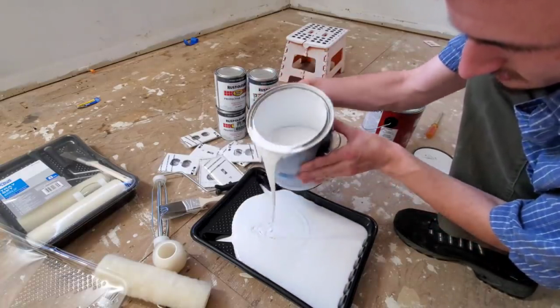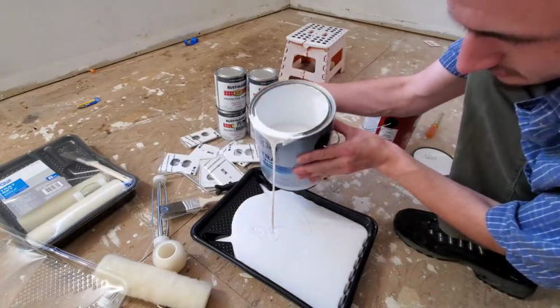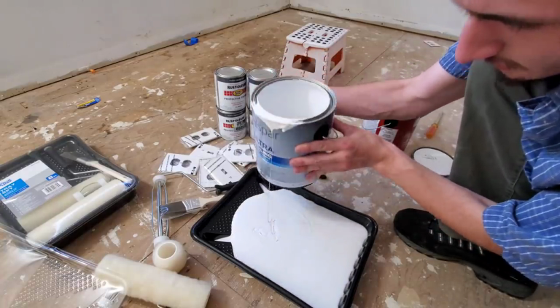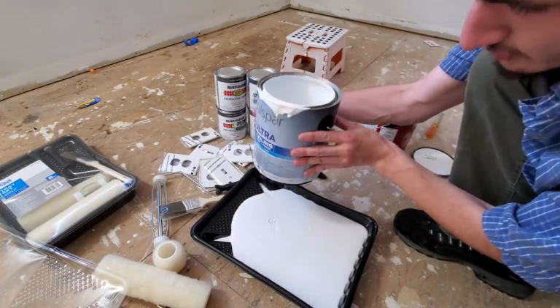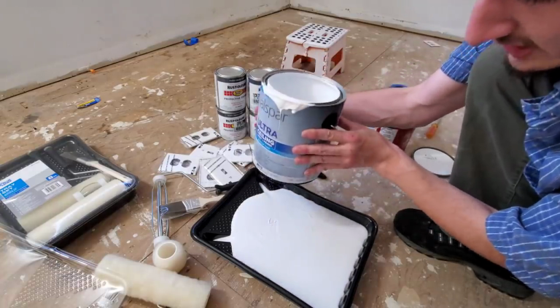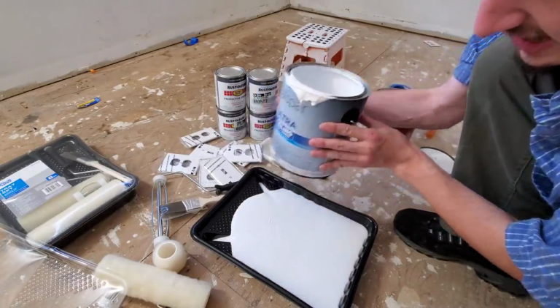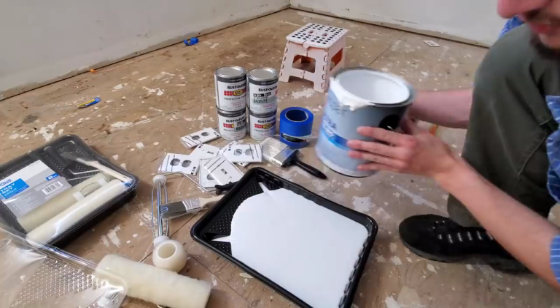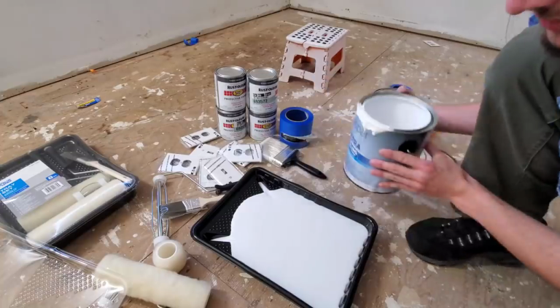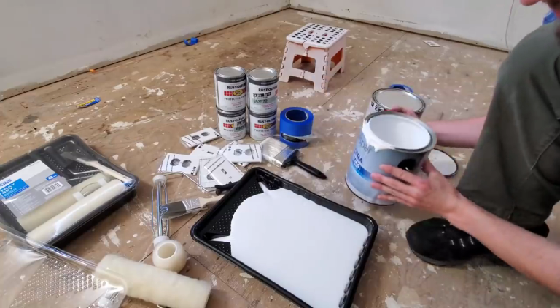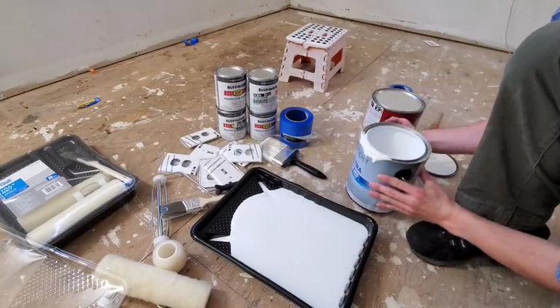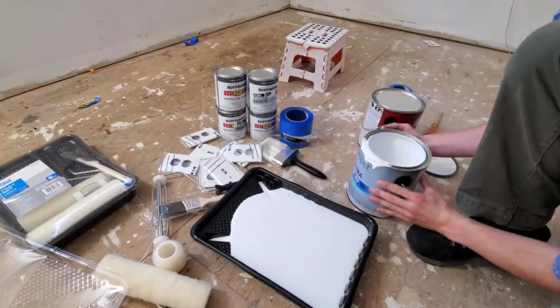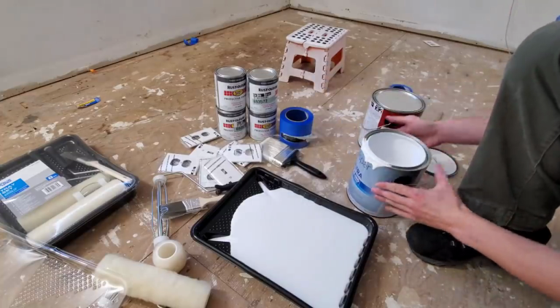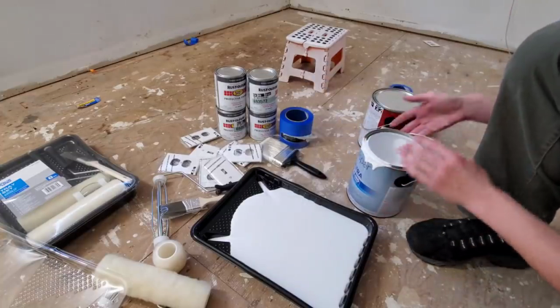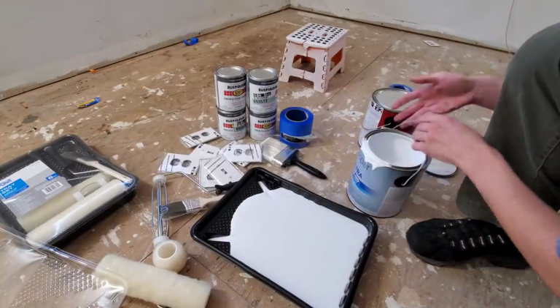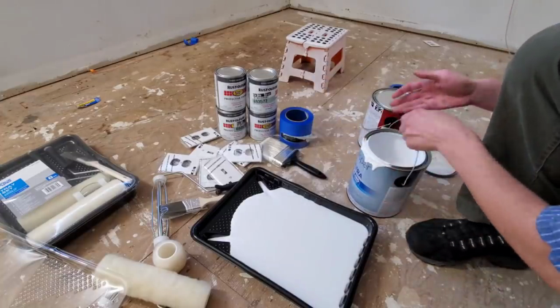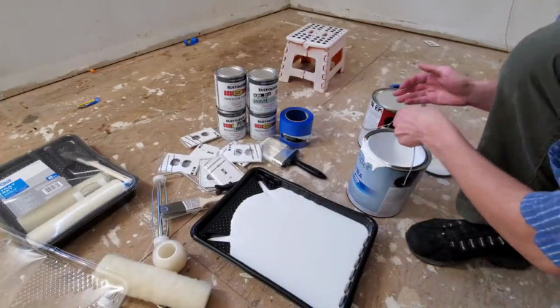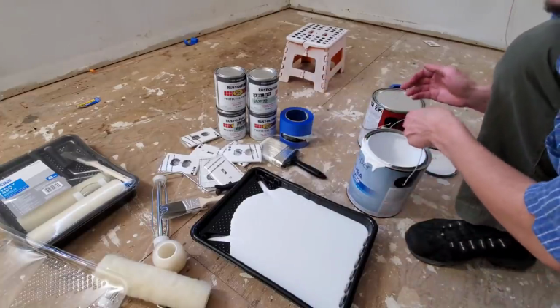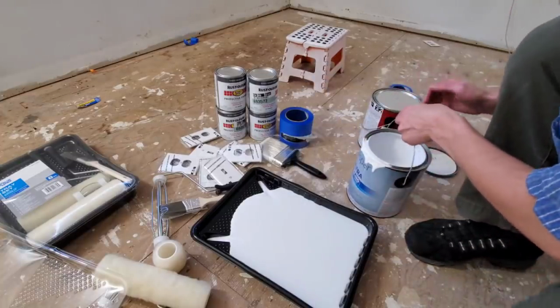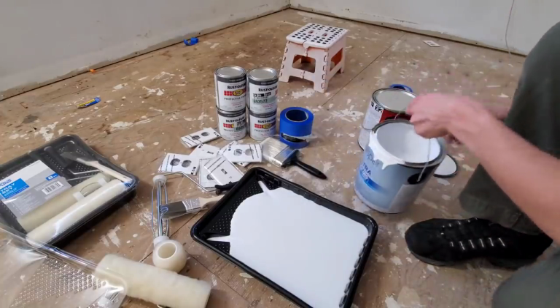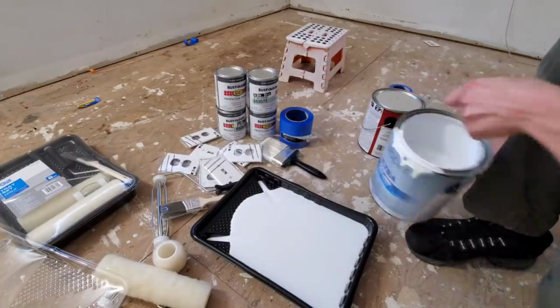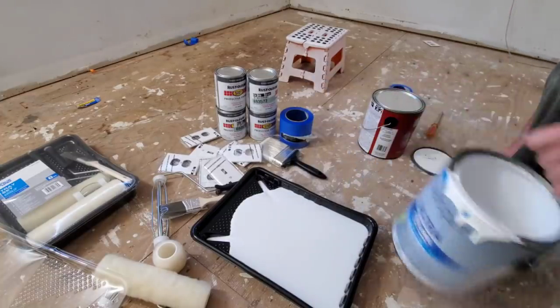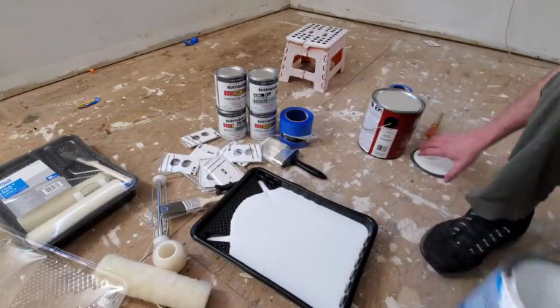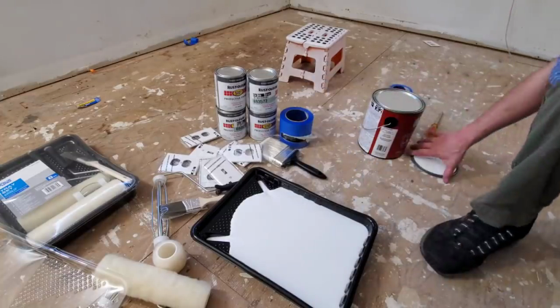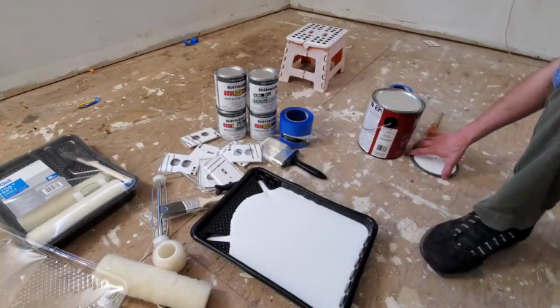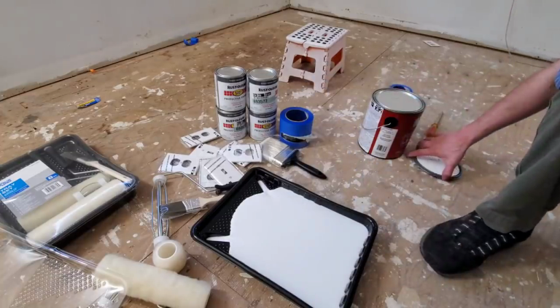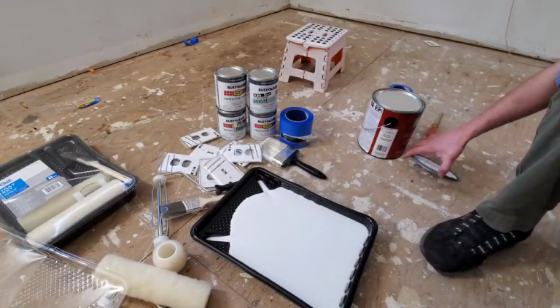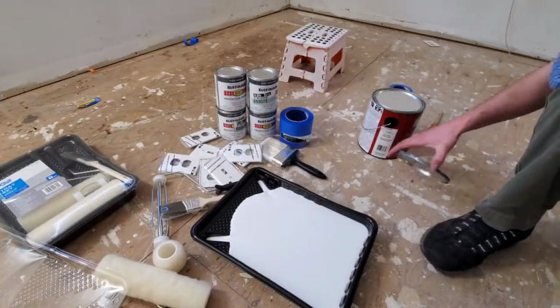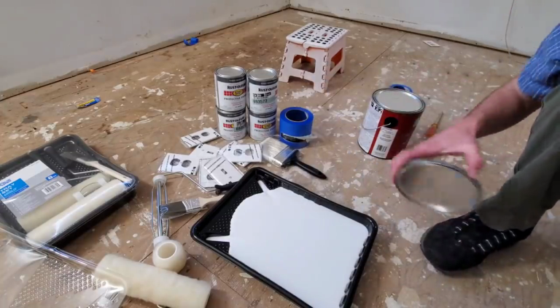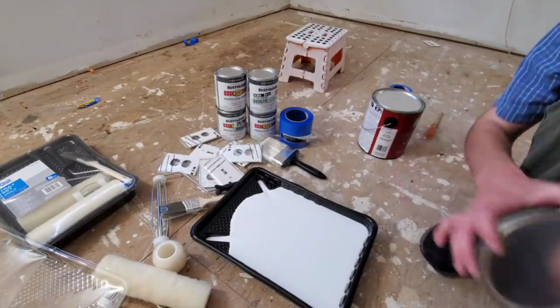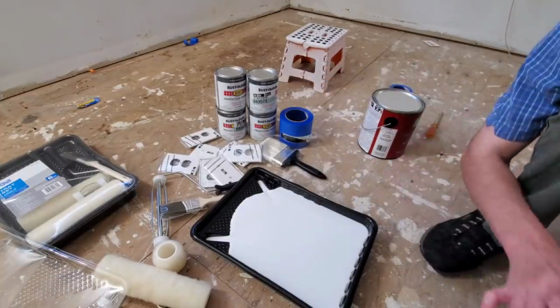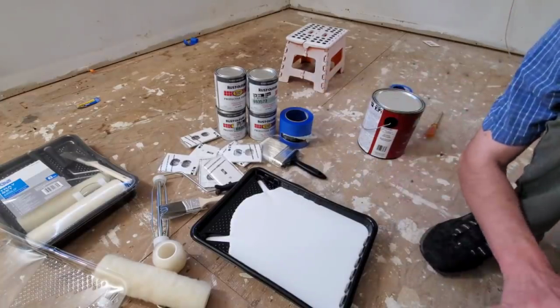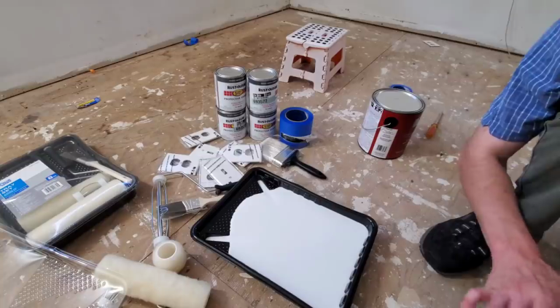Starting off with half — don't even think we'll be needing all that. I might have to pour some back.